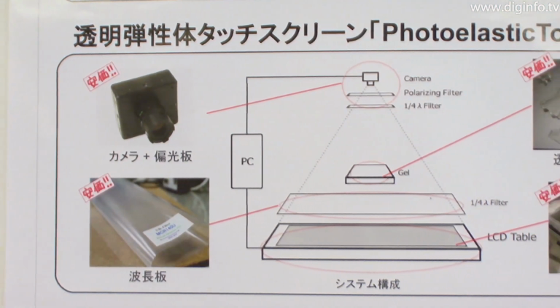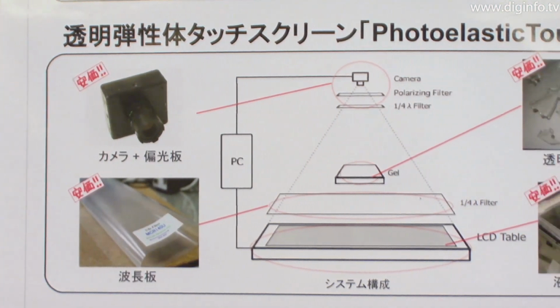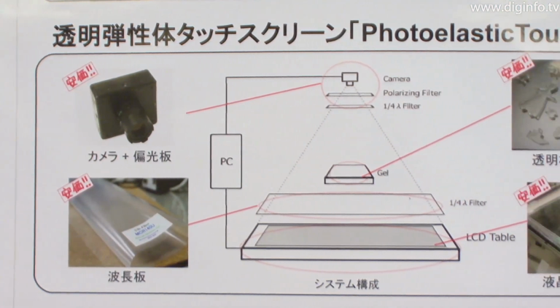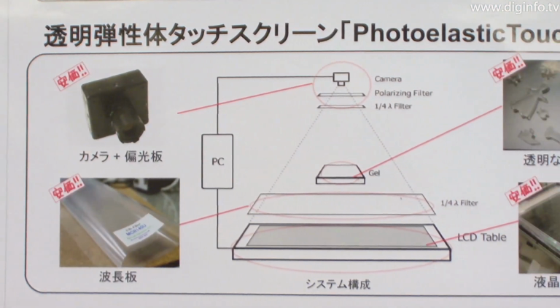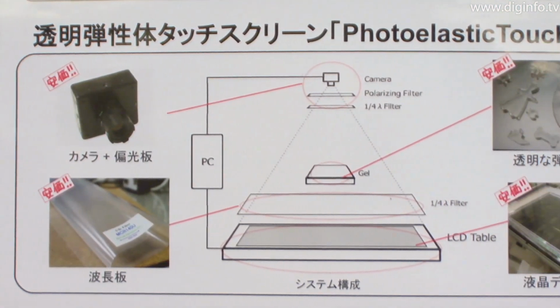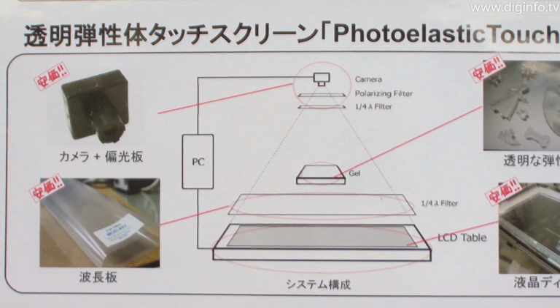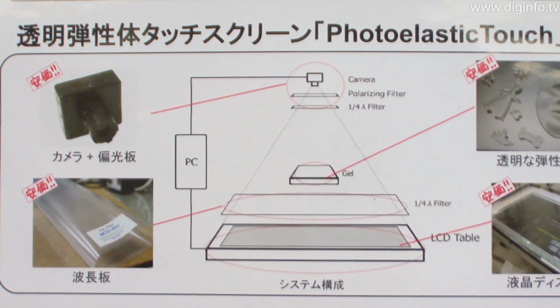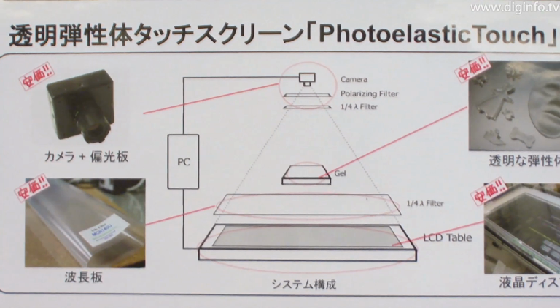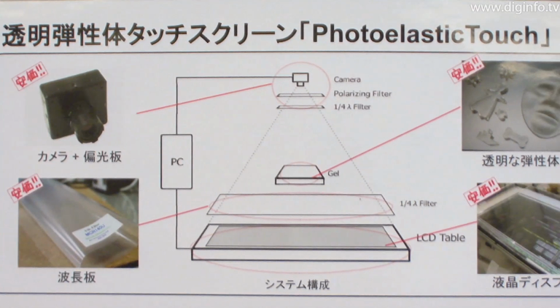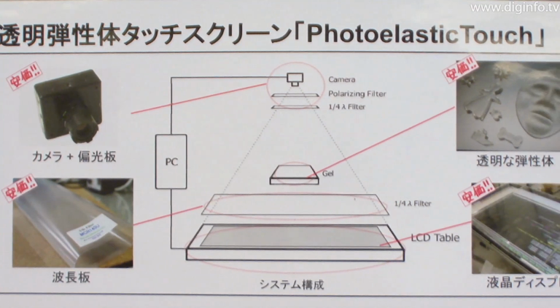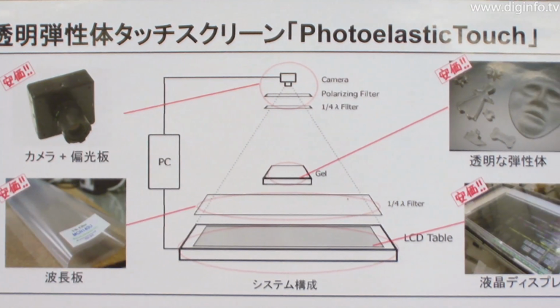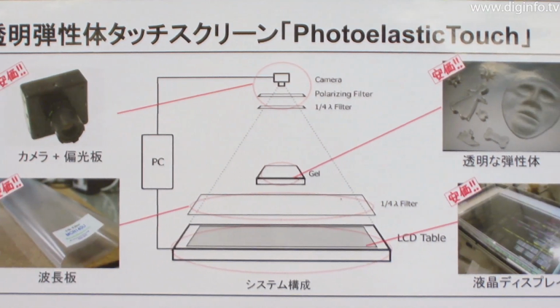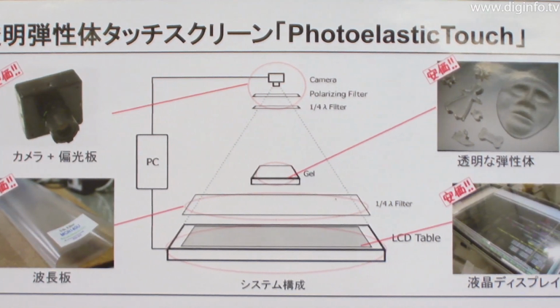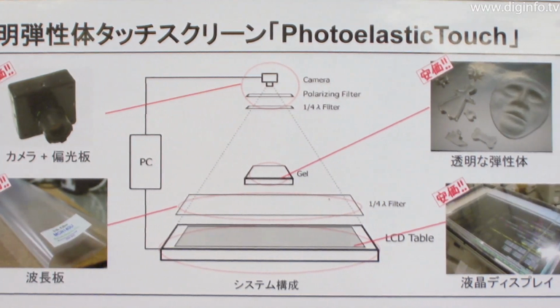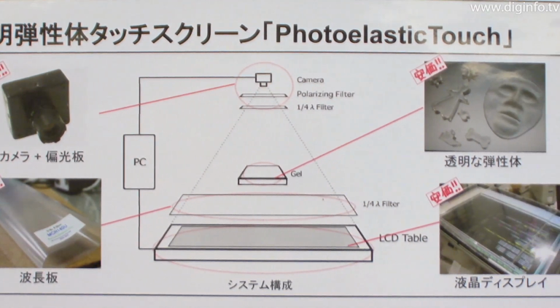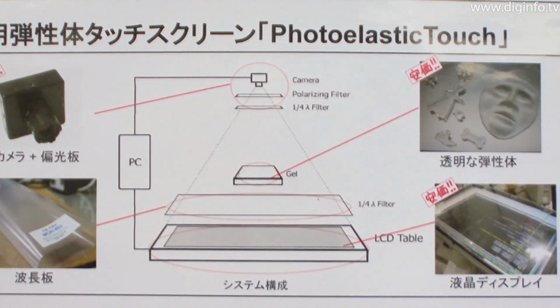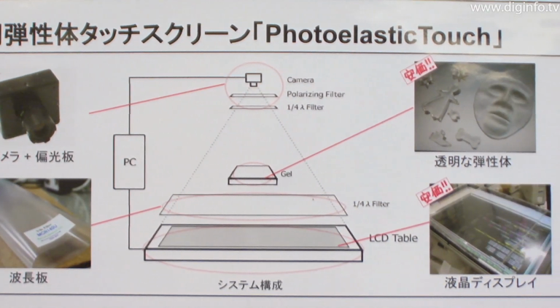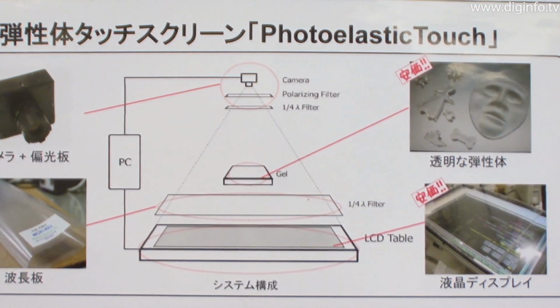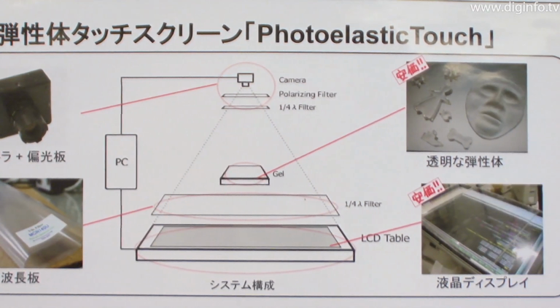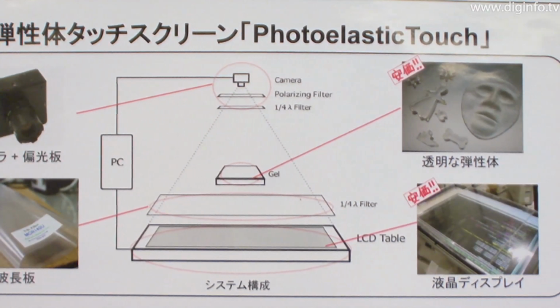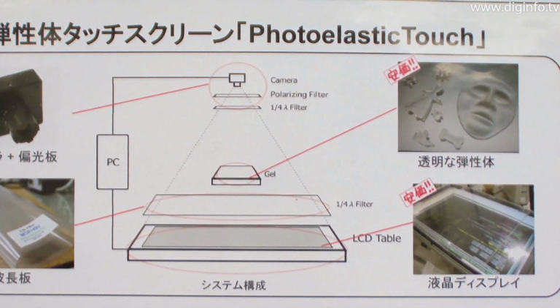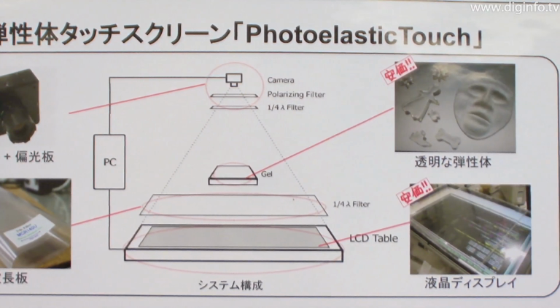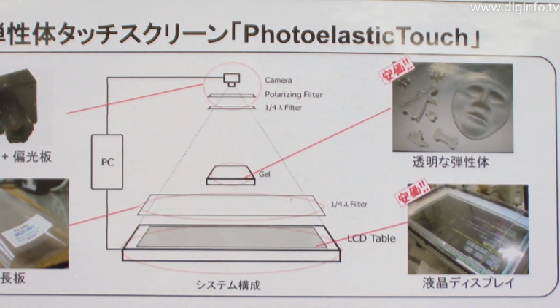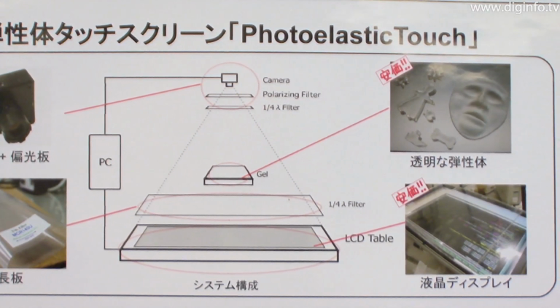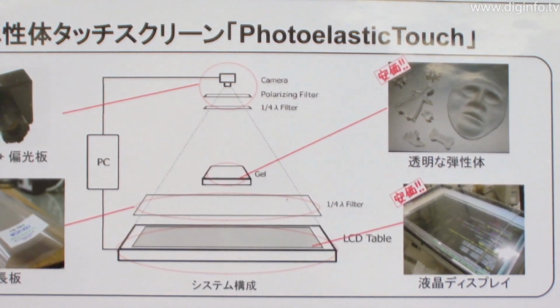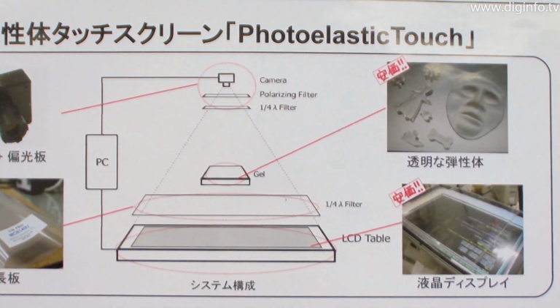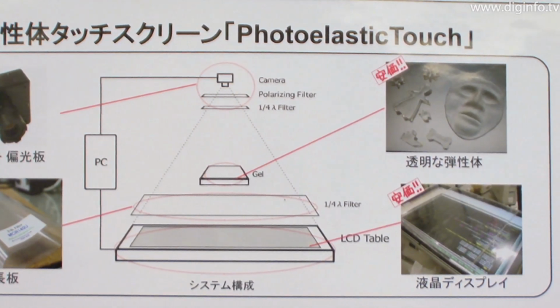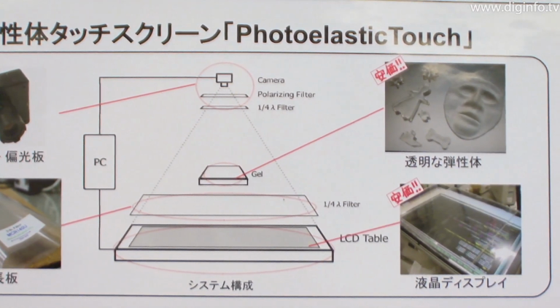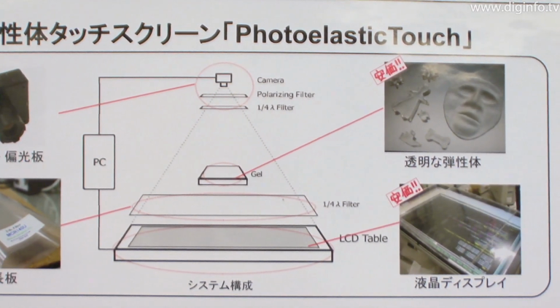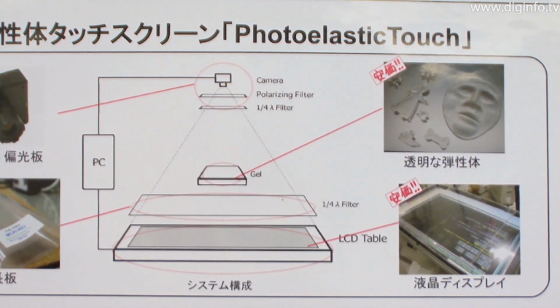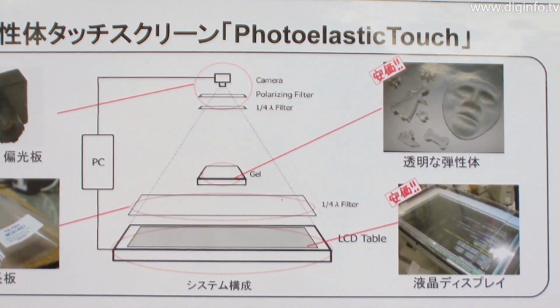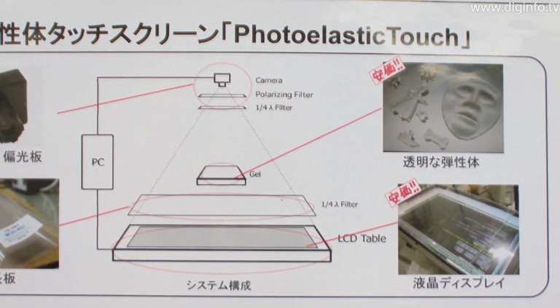The system consists of a camera, a polarizer, a transparent elastic medium, and an LCD.